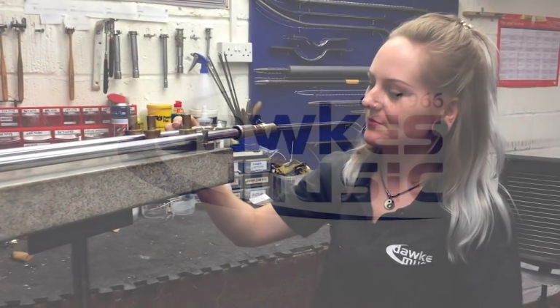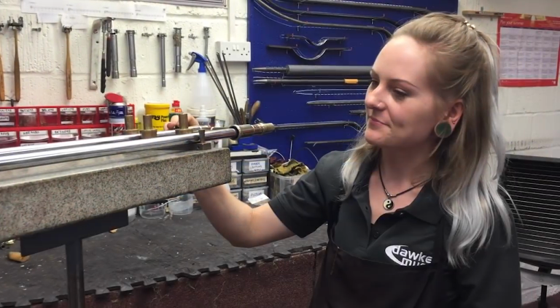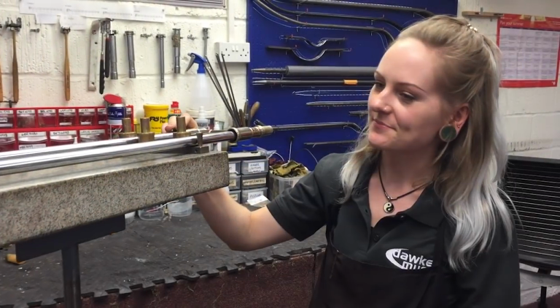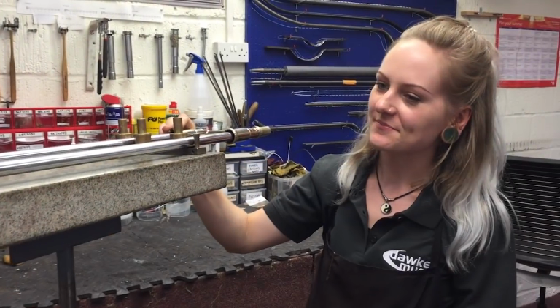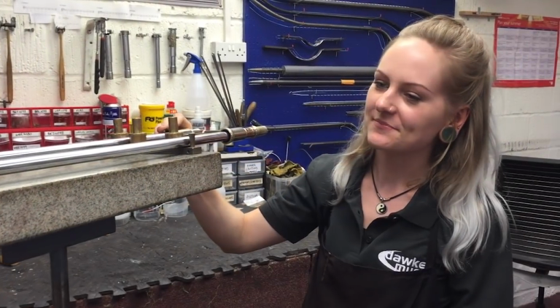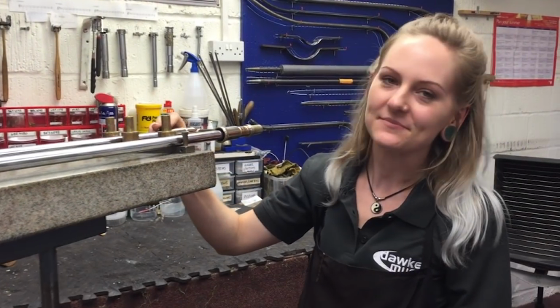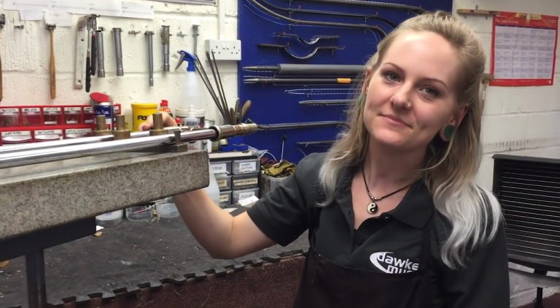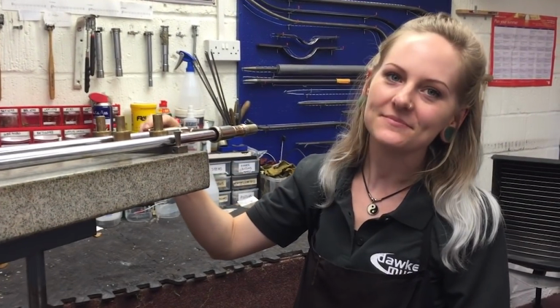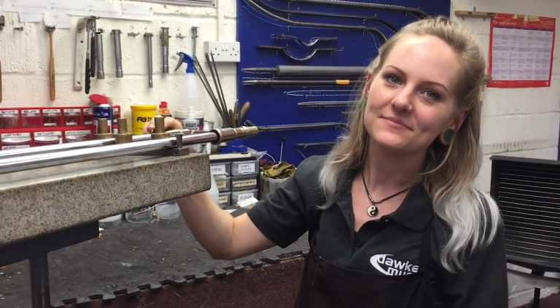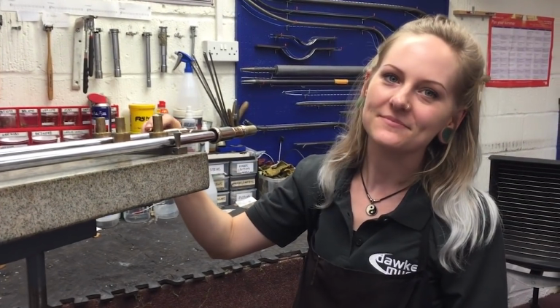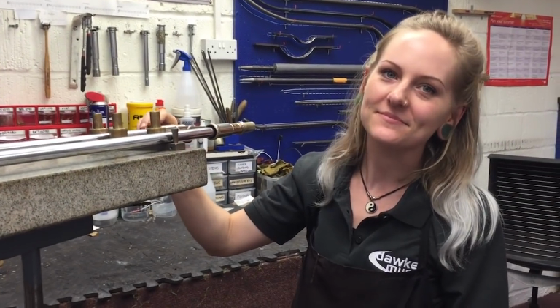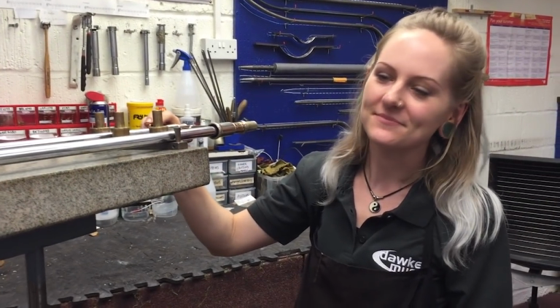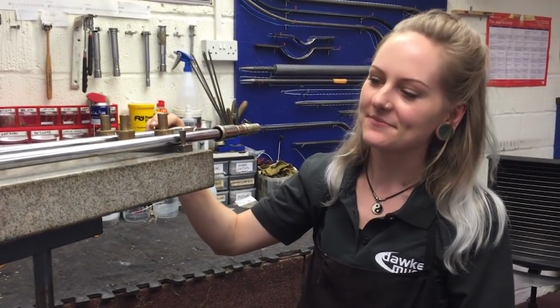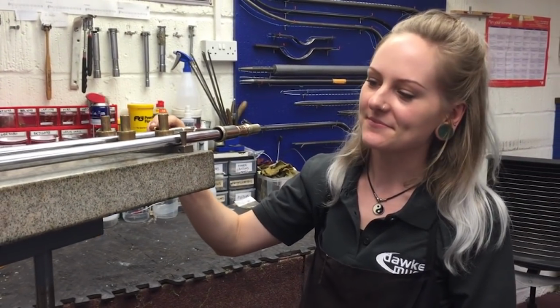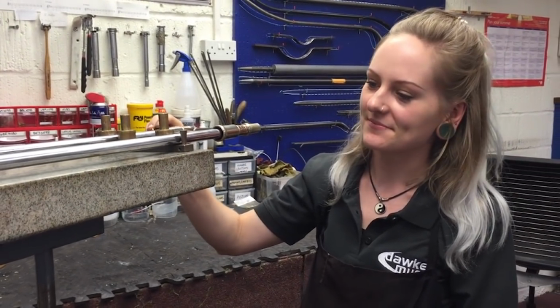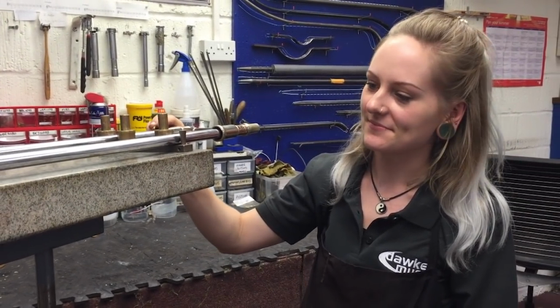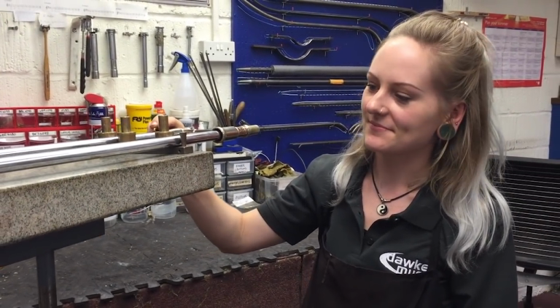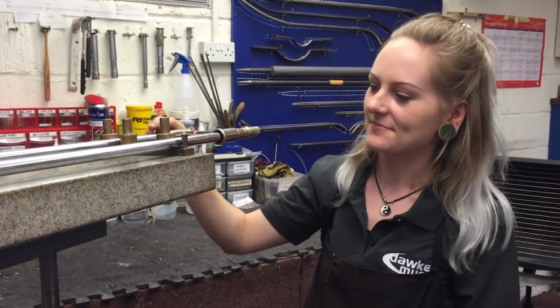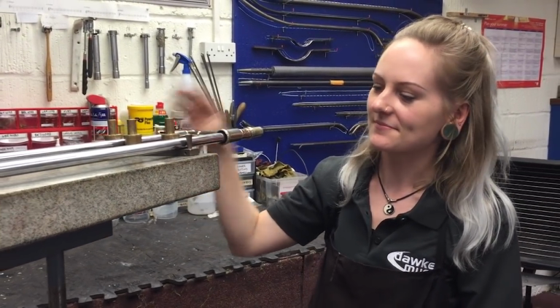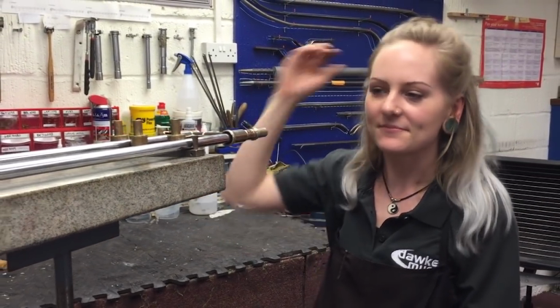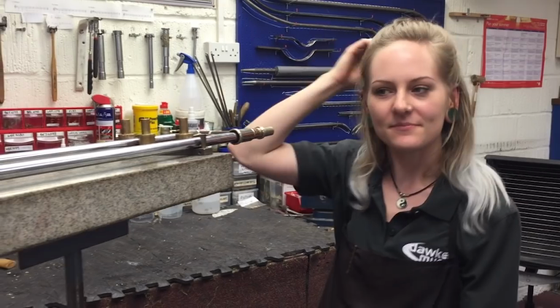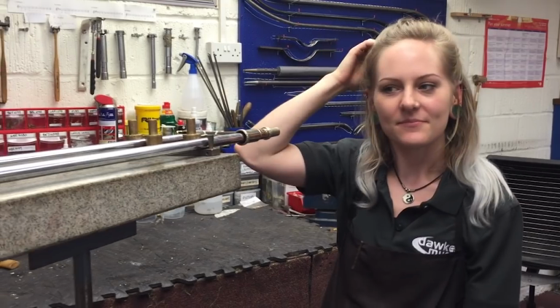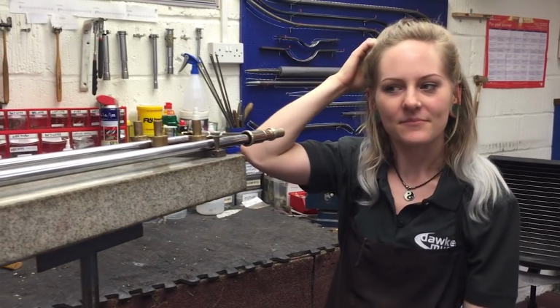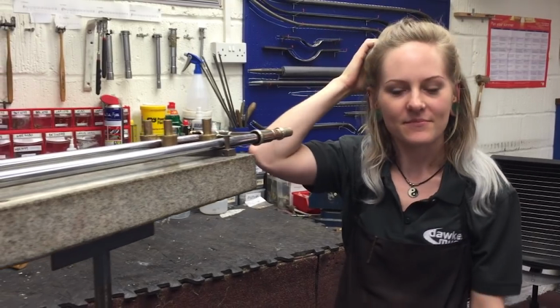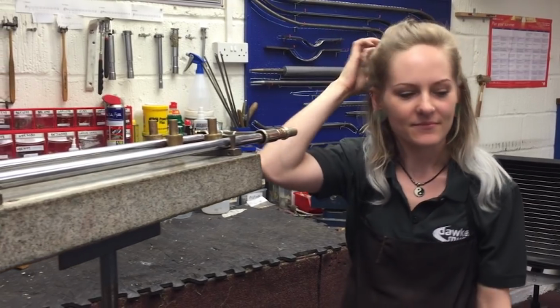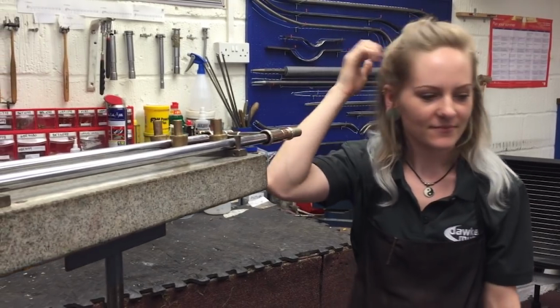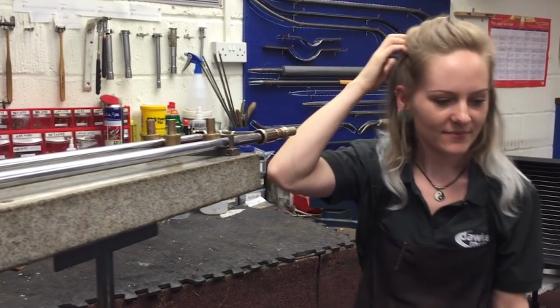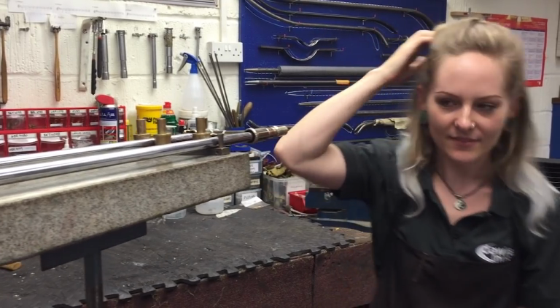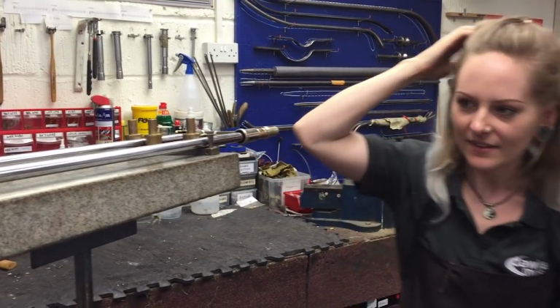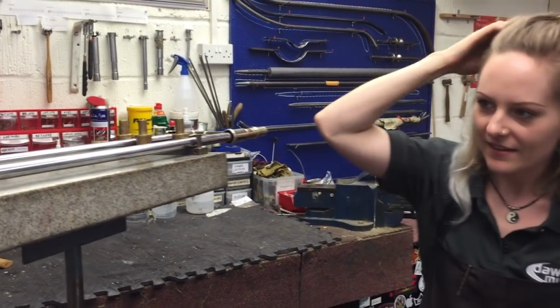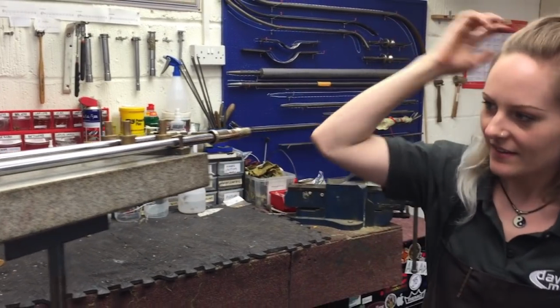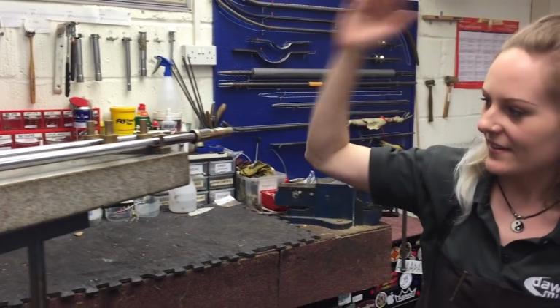We're here with Abi in the workshop. We've got a couple of trombone legs — what's going on?